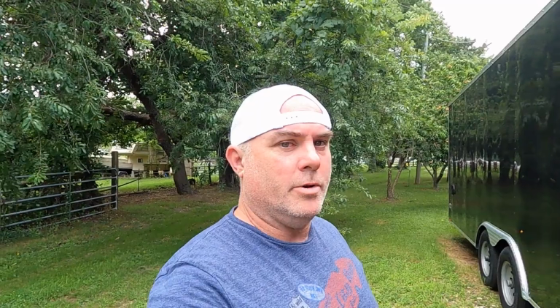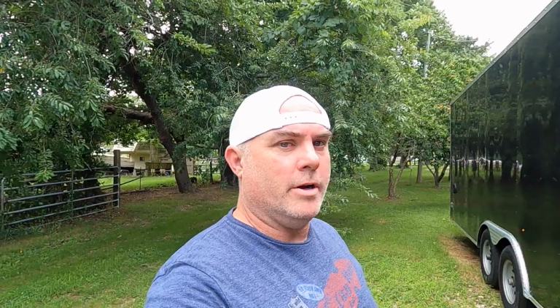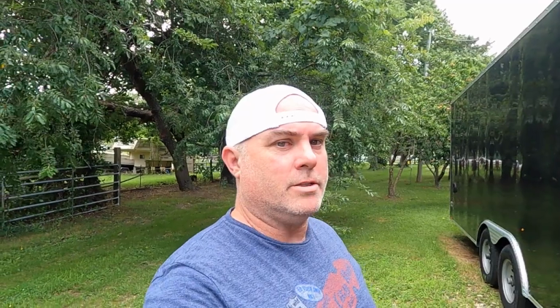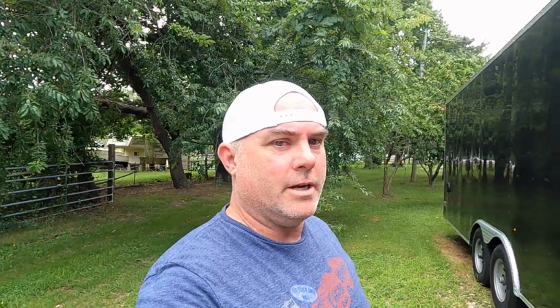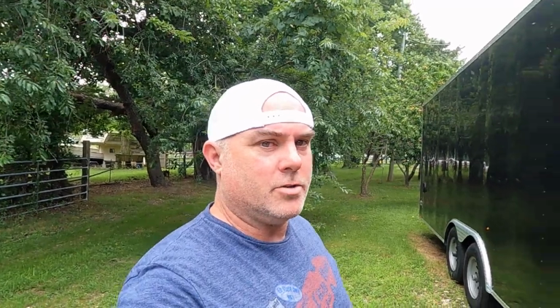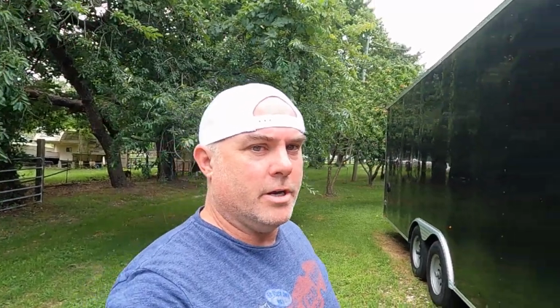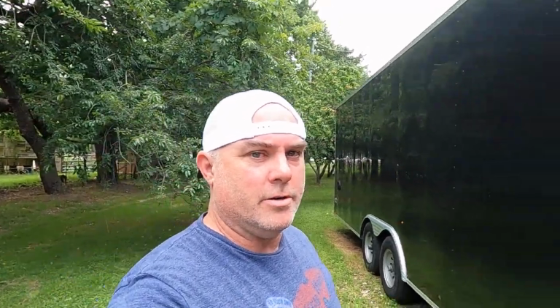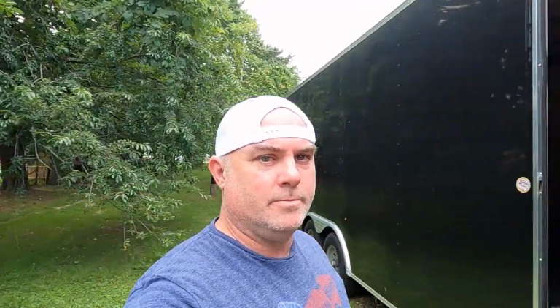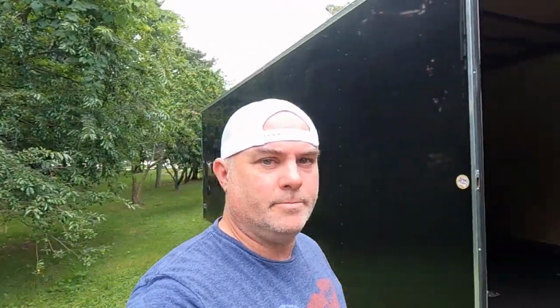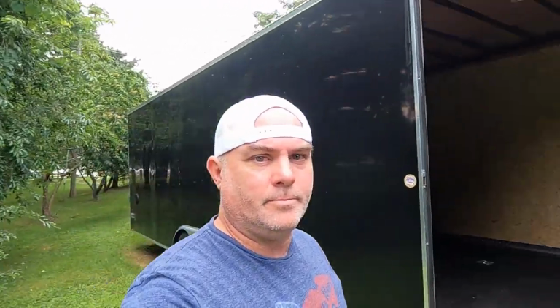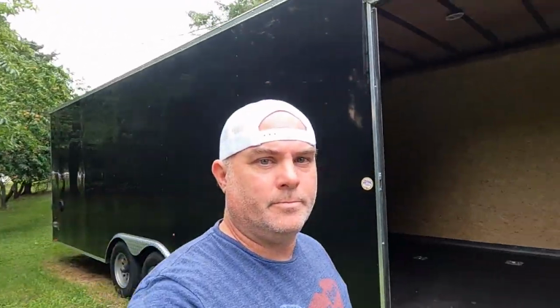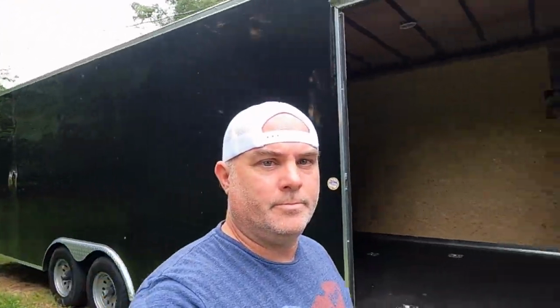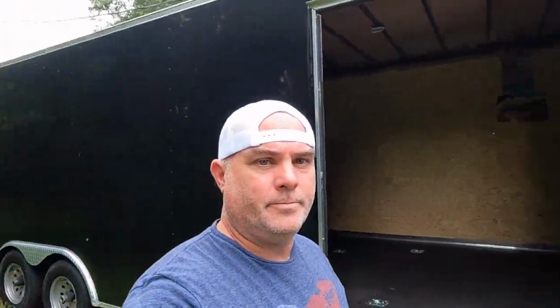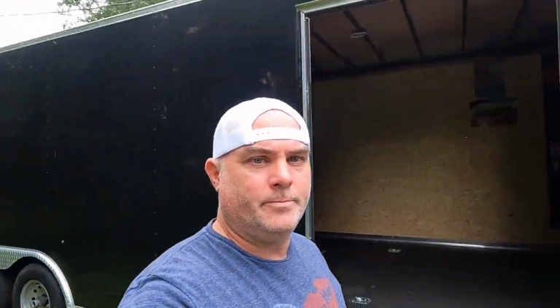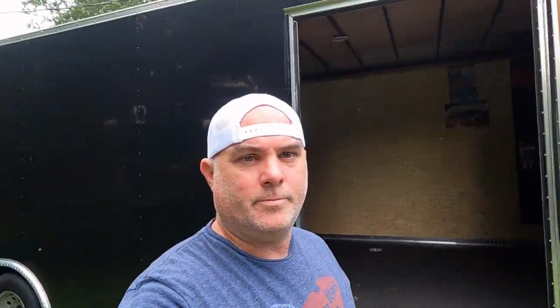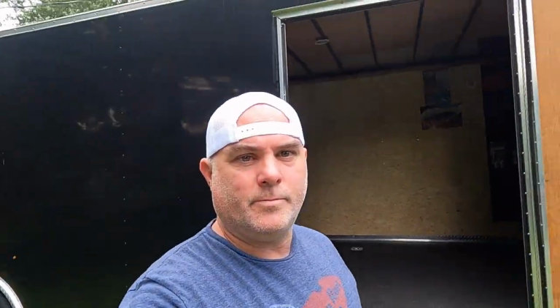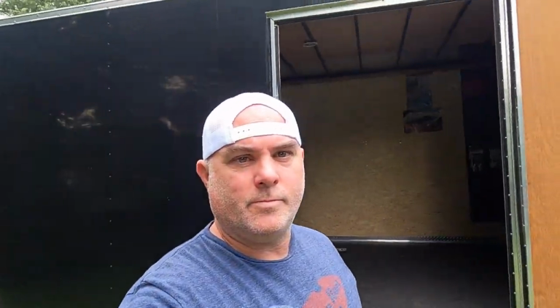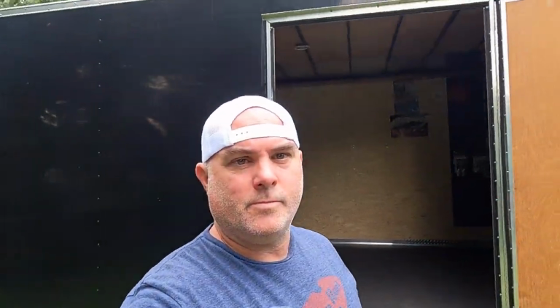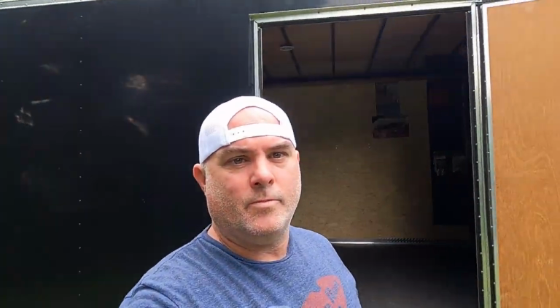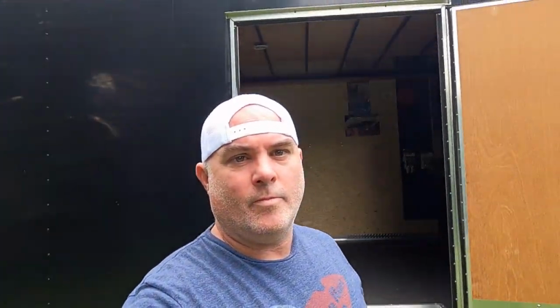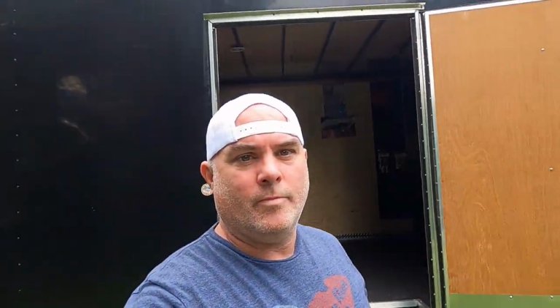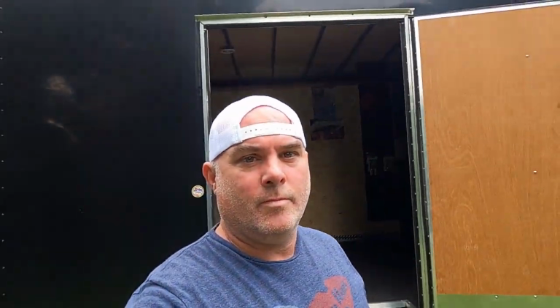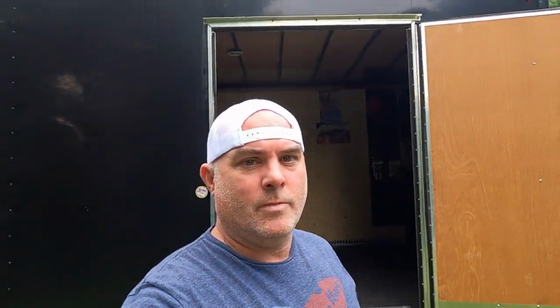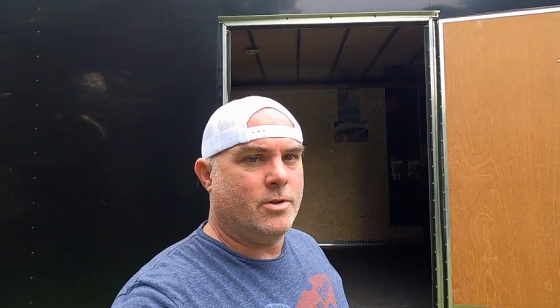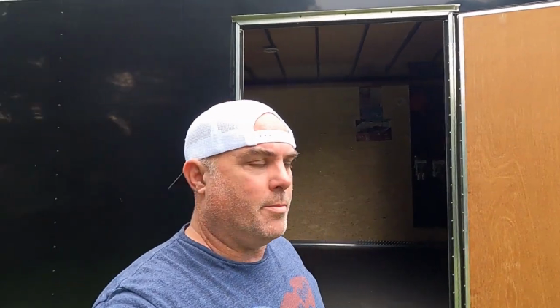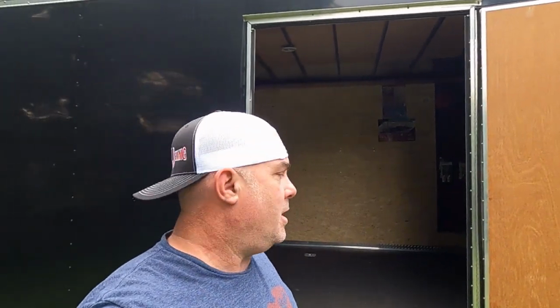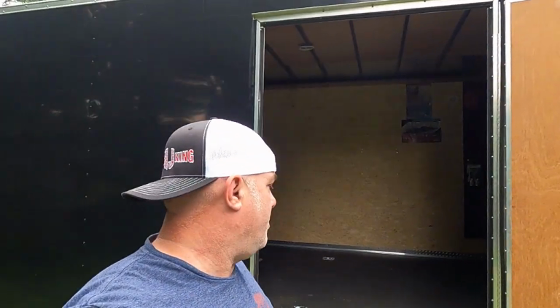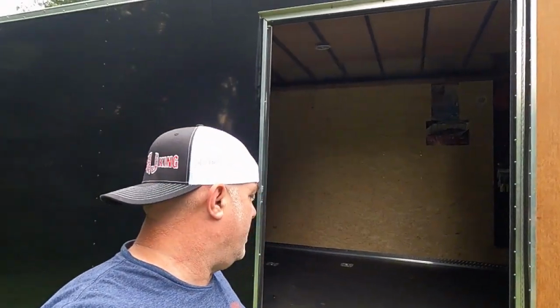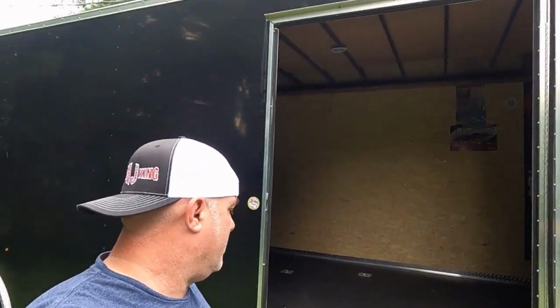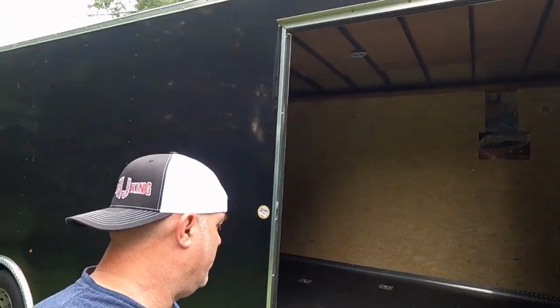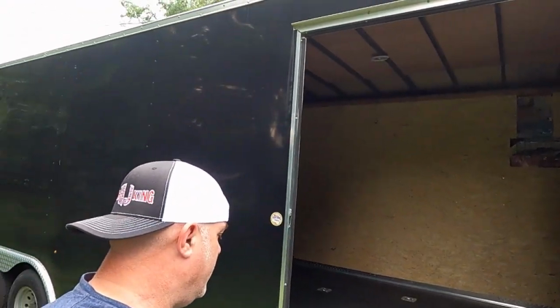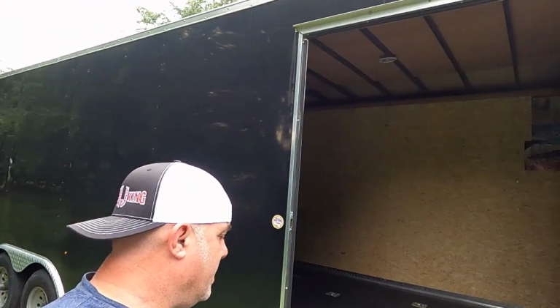Alright, so here we are outside at the trailer. Let's jump on up in there and see what I did.